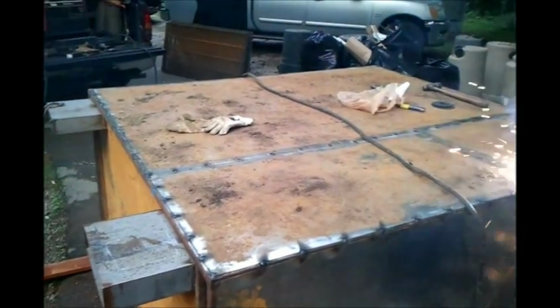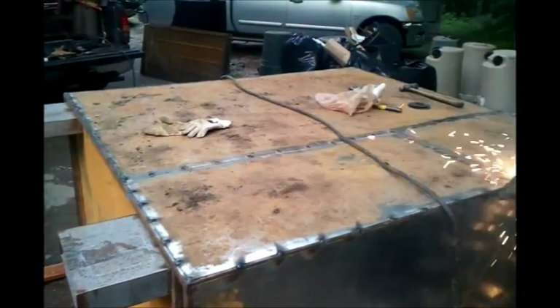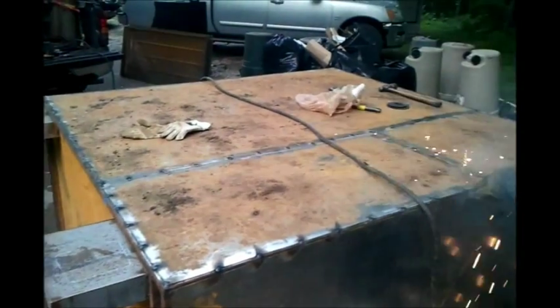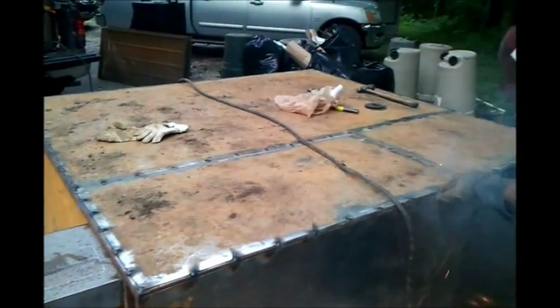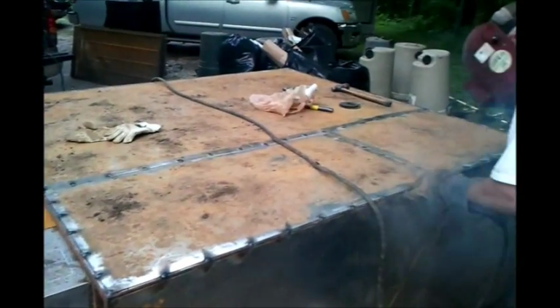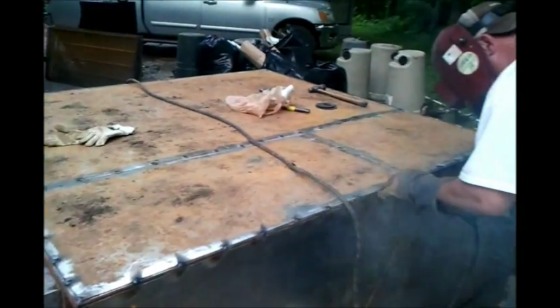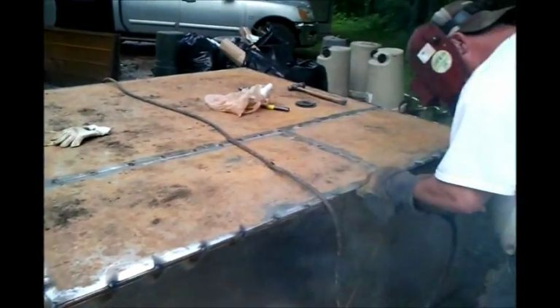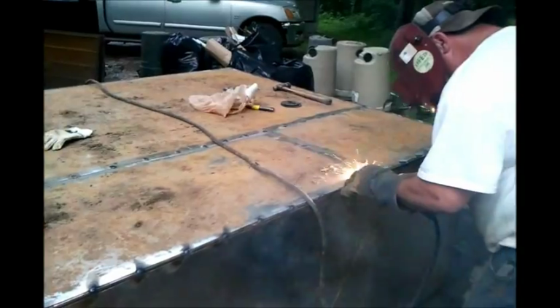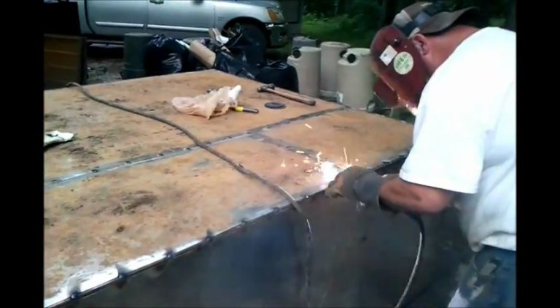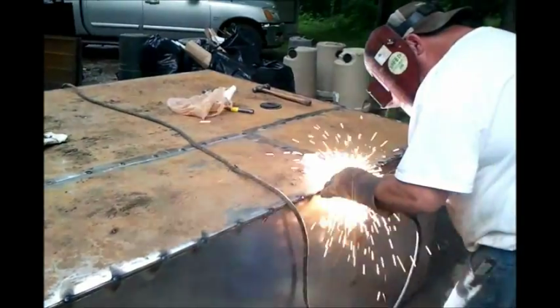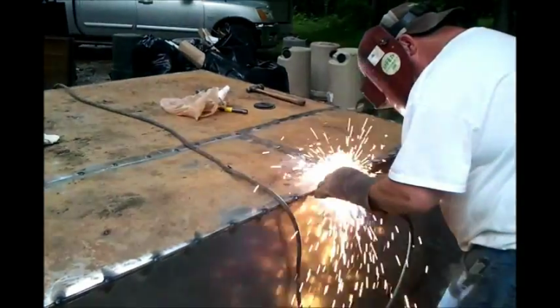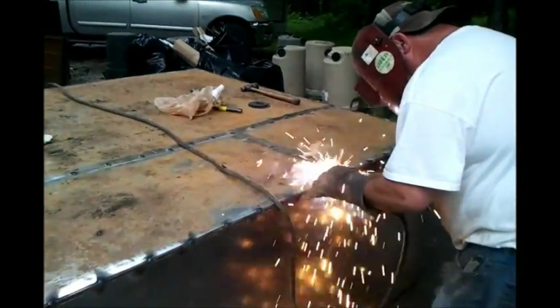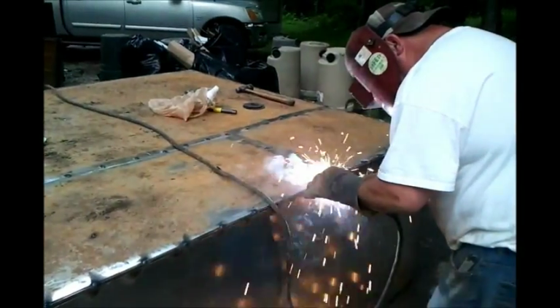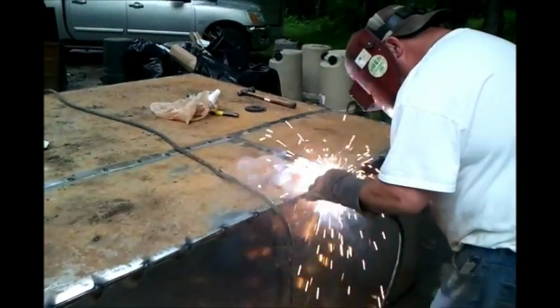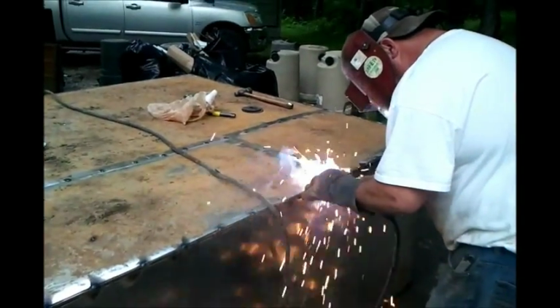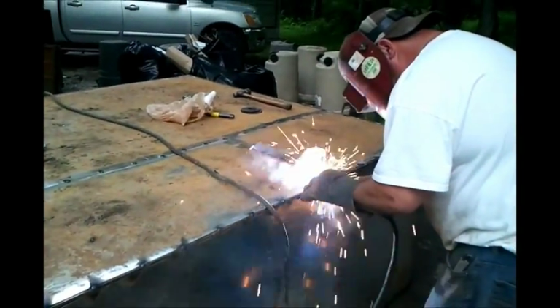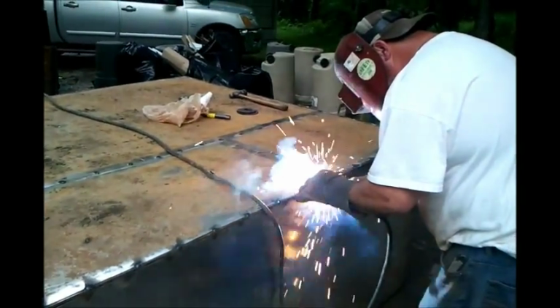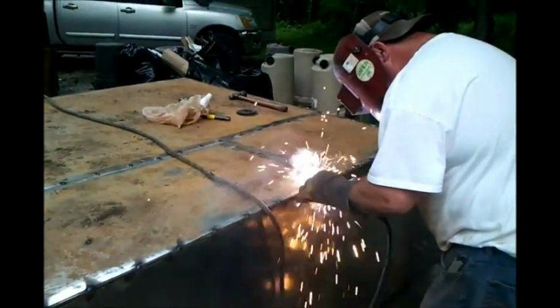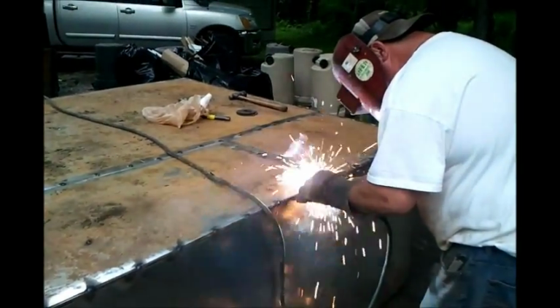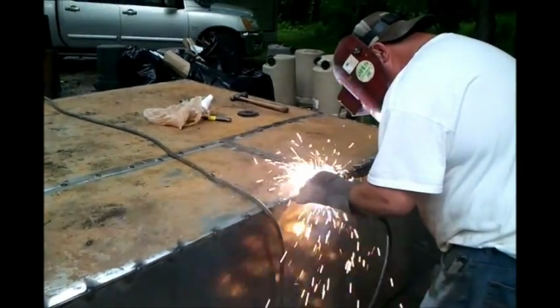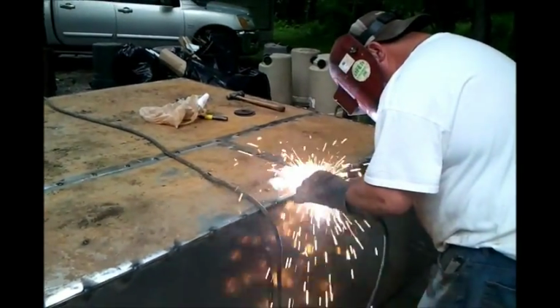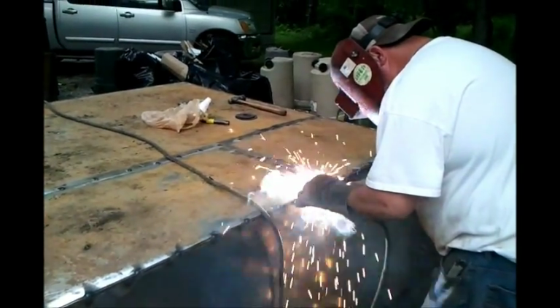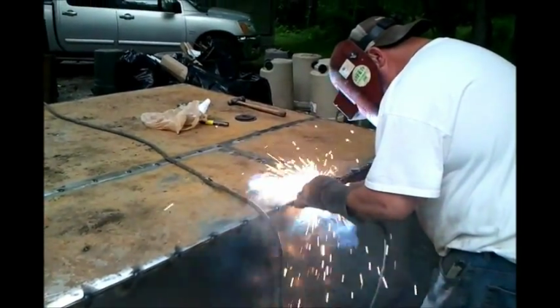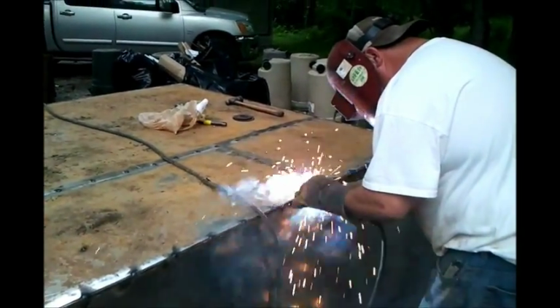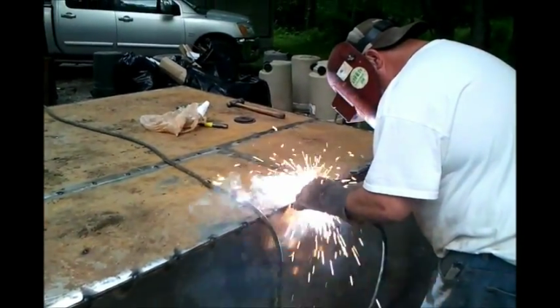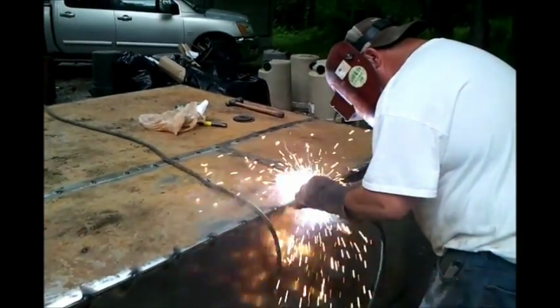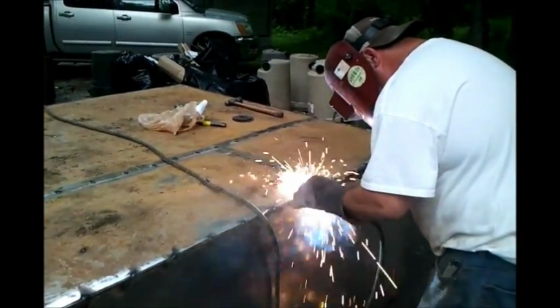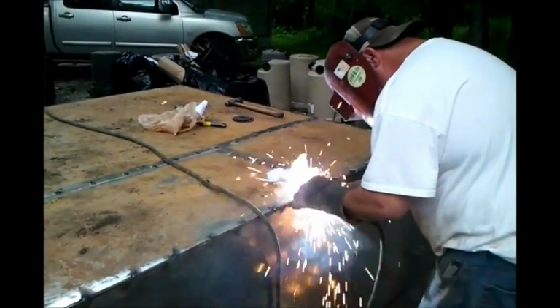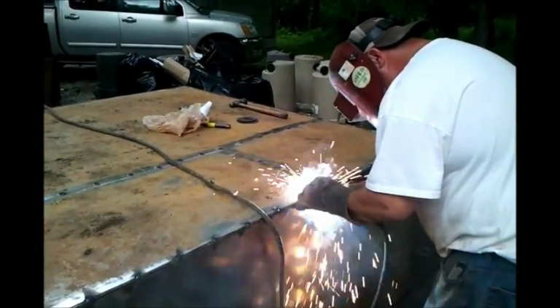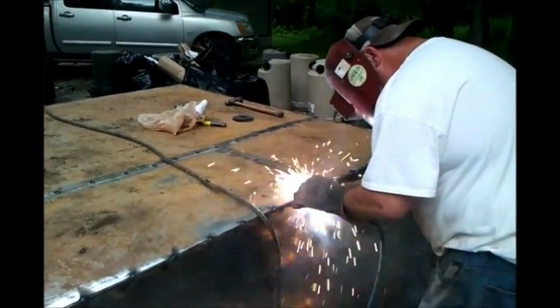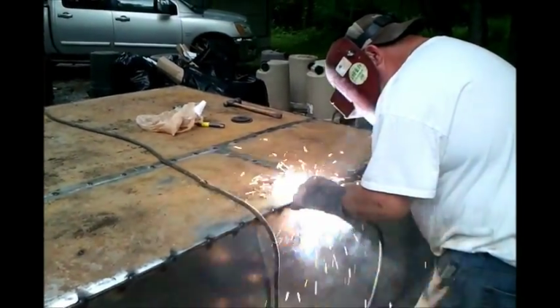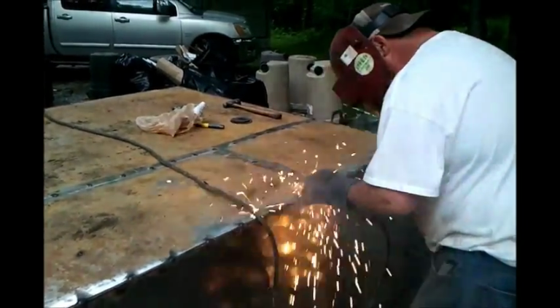You can see we had that back sheet laying on the ground in the dirt, so it's got some dirt on it that we've got to clean off.